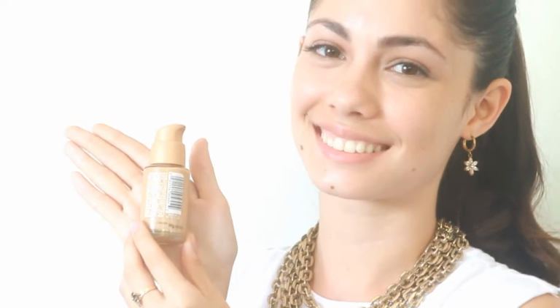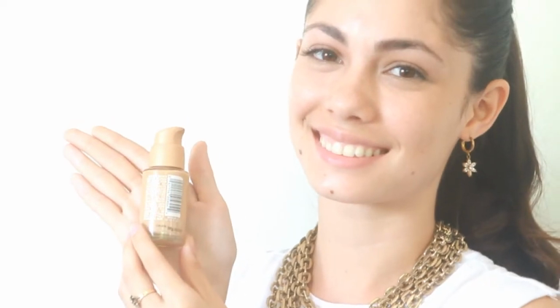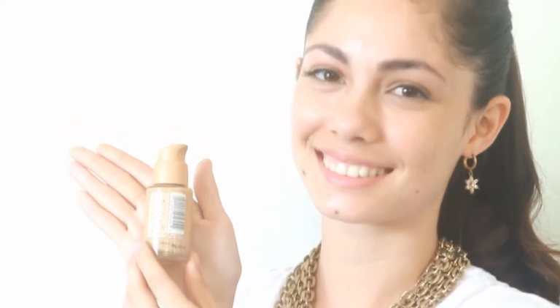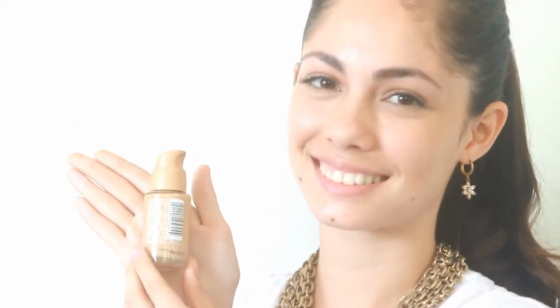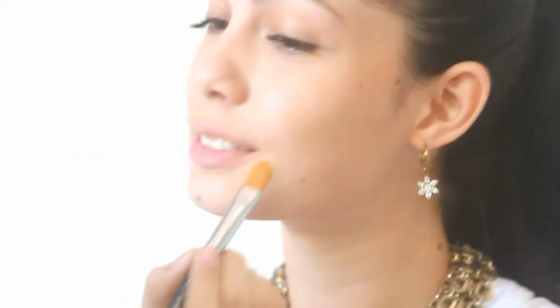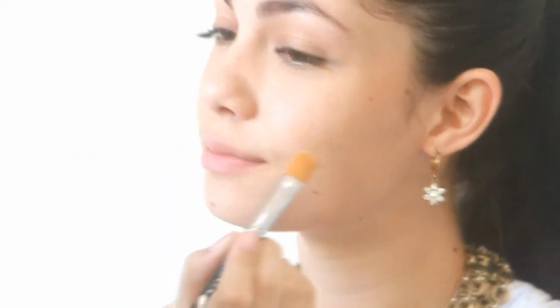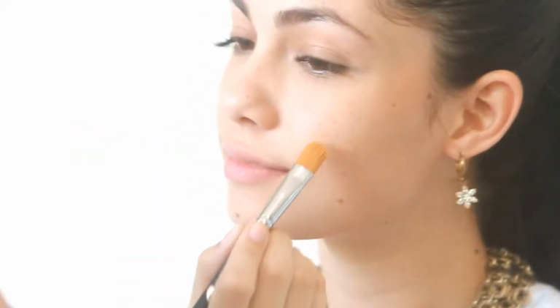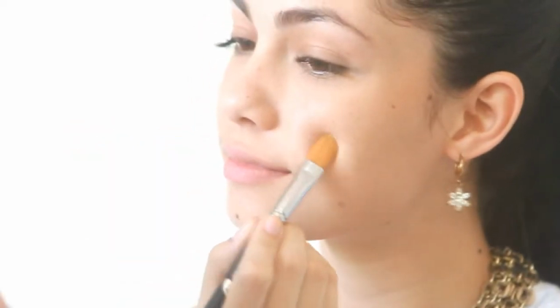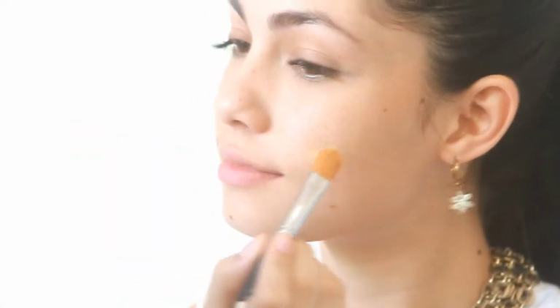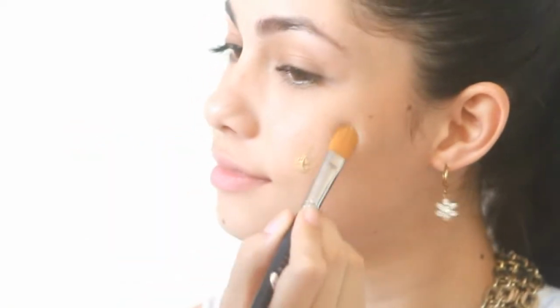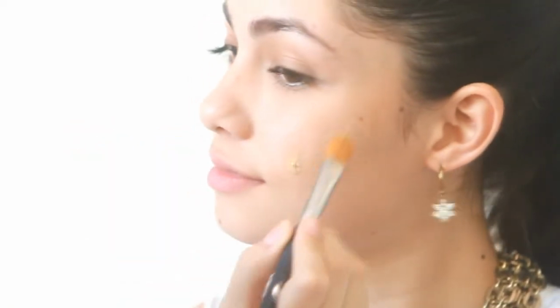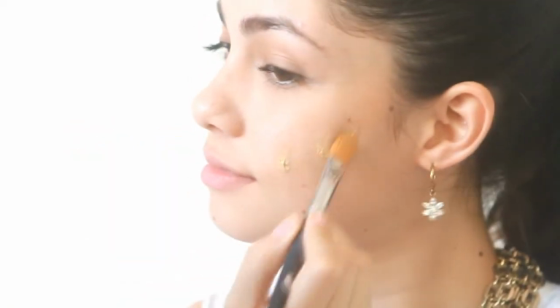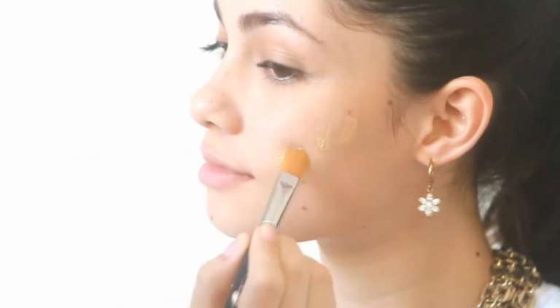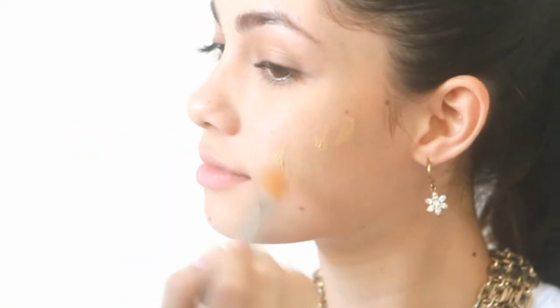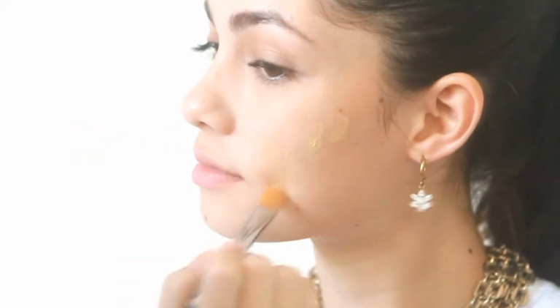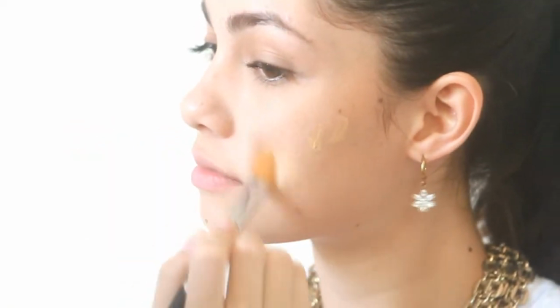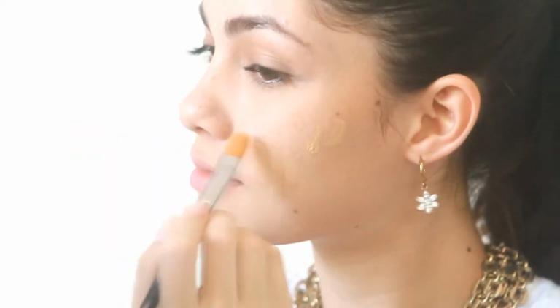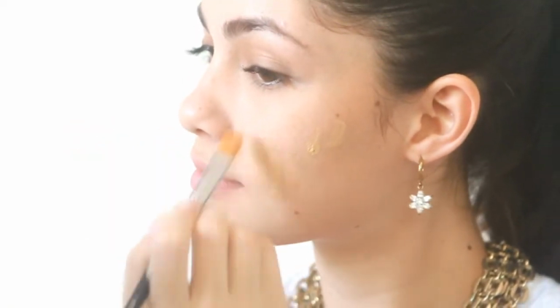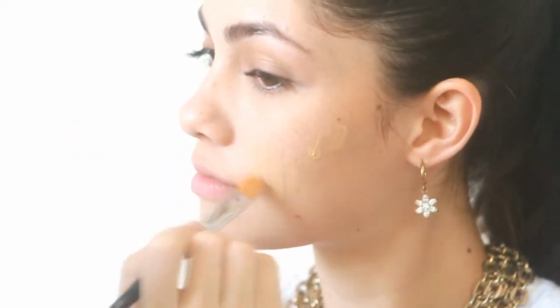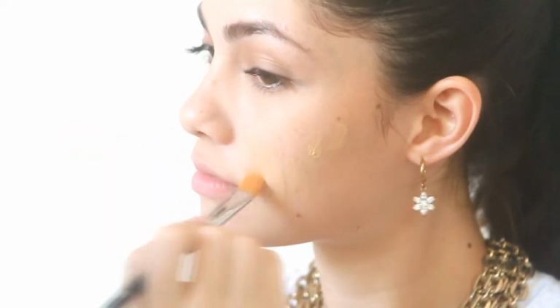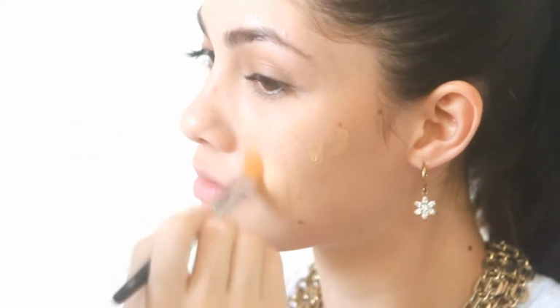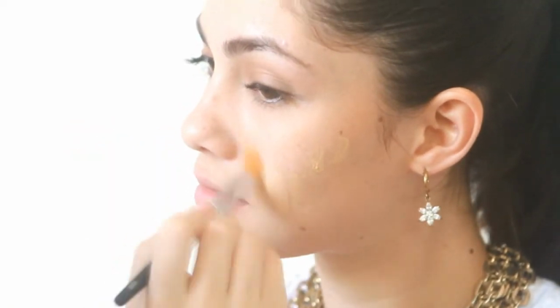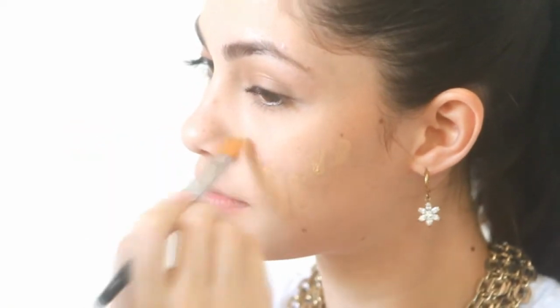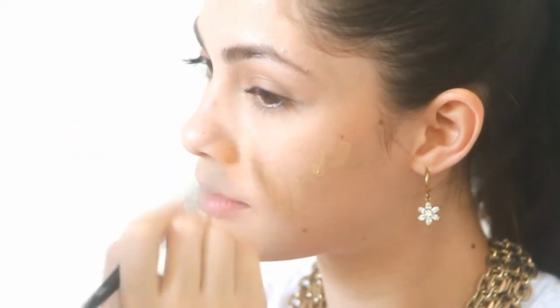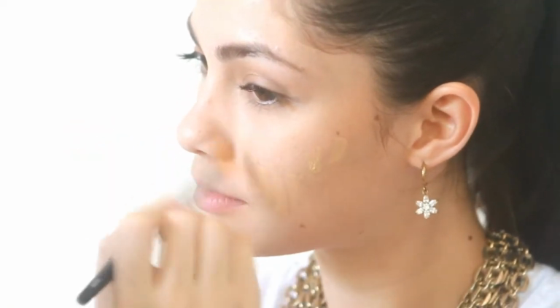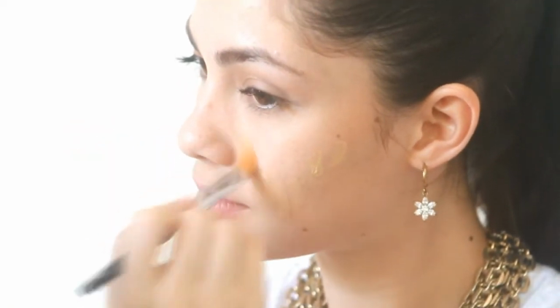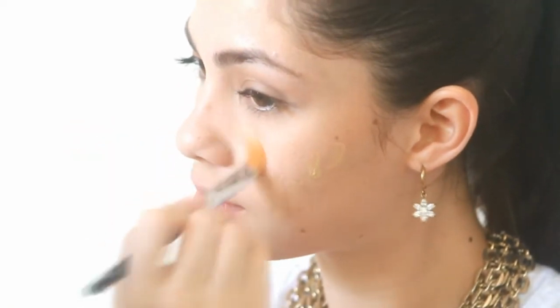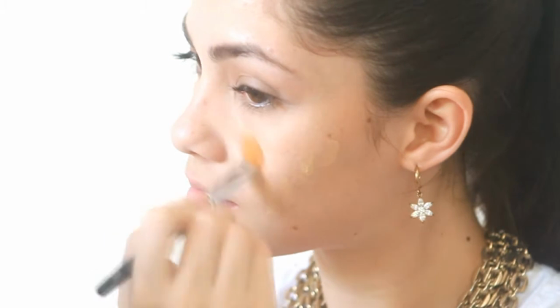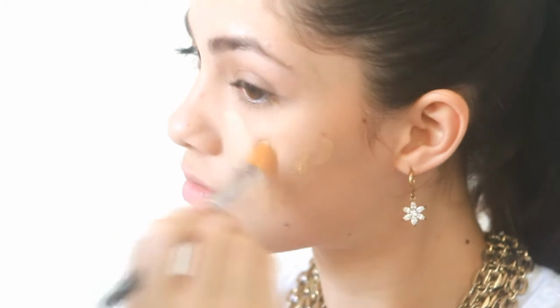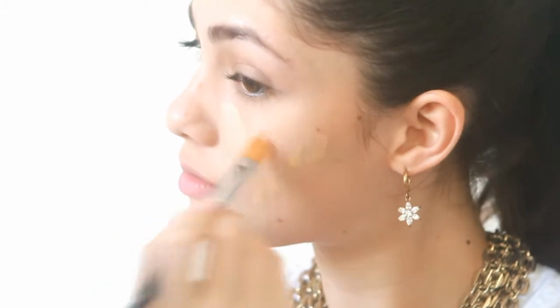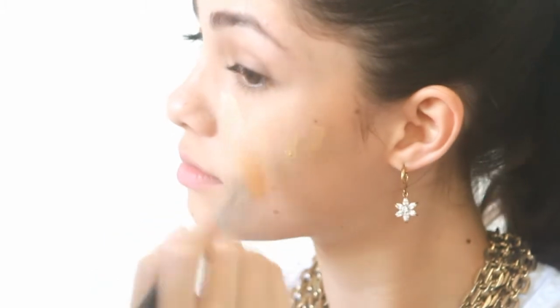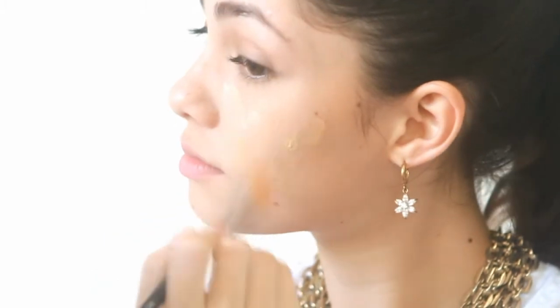Using your concealer brush or a stippling brush, apply liquid foundation all over your face.